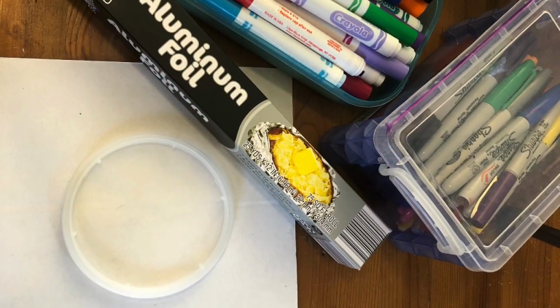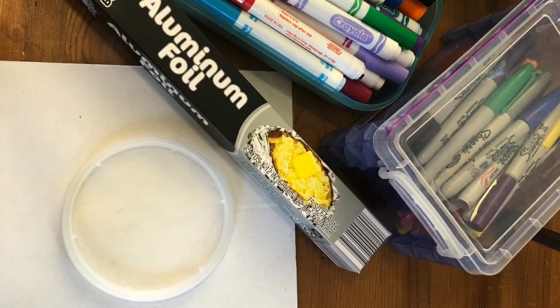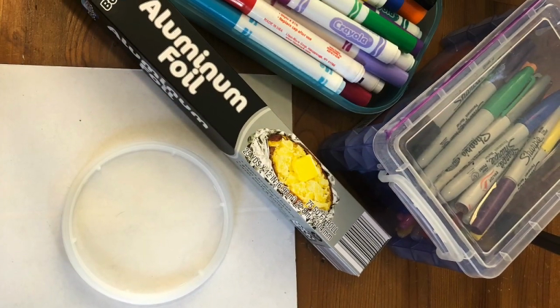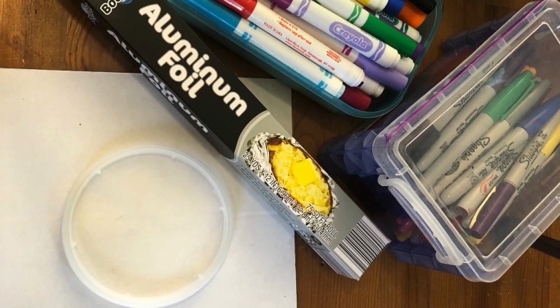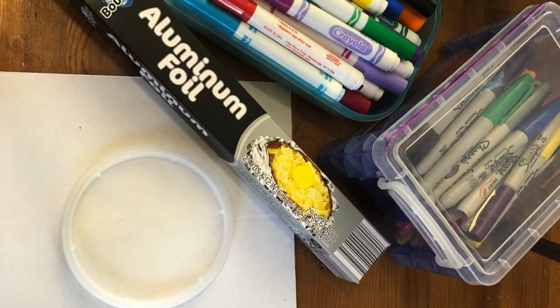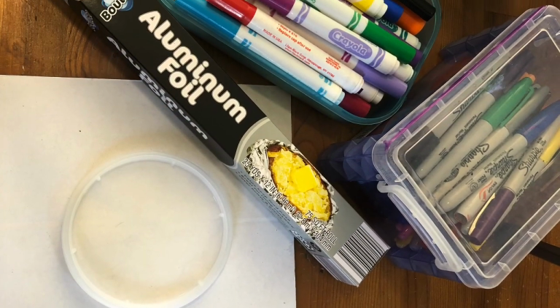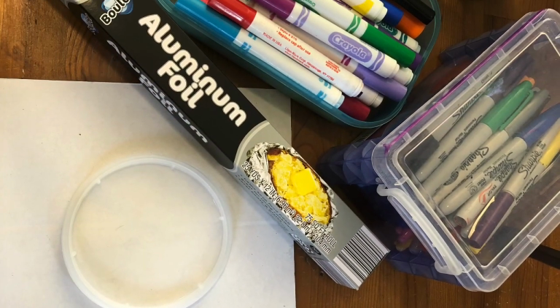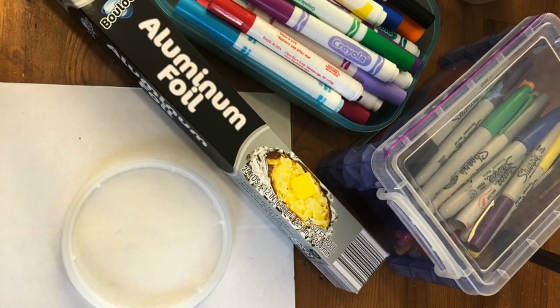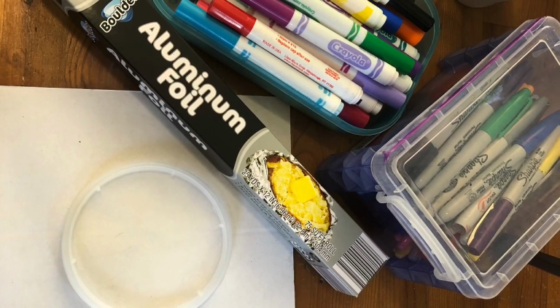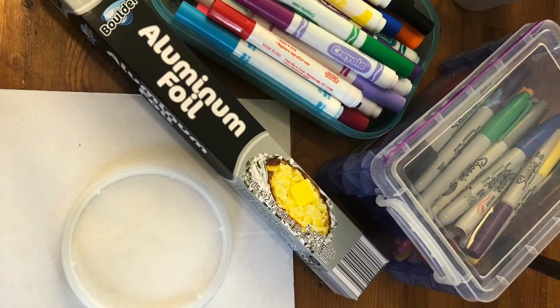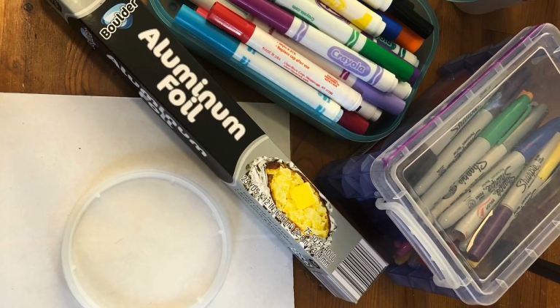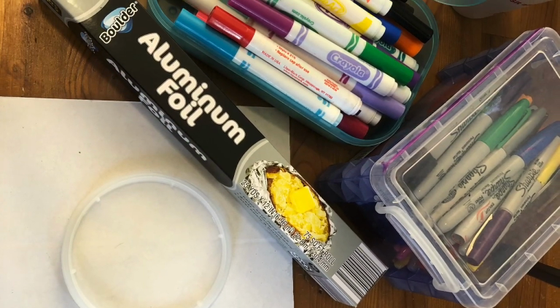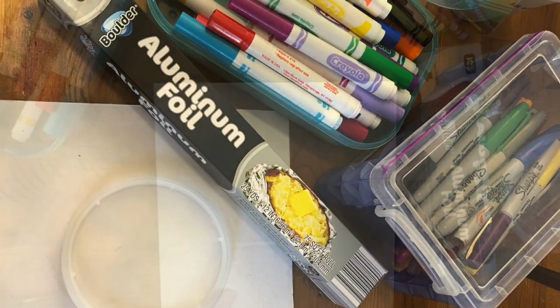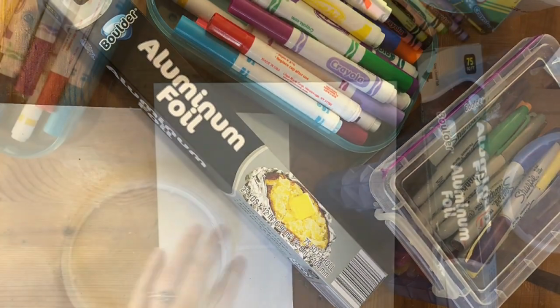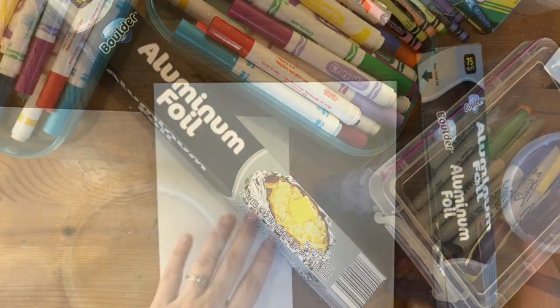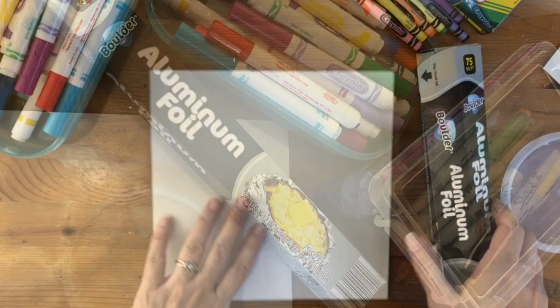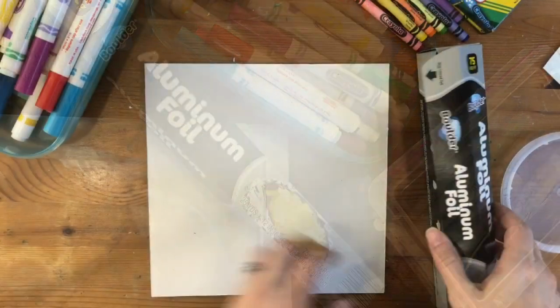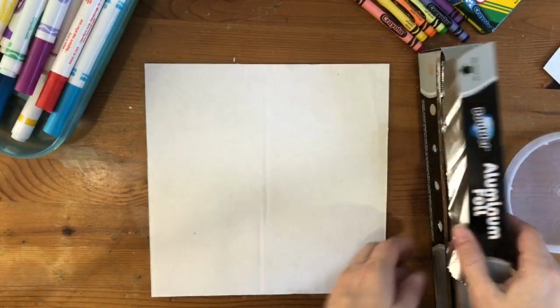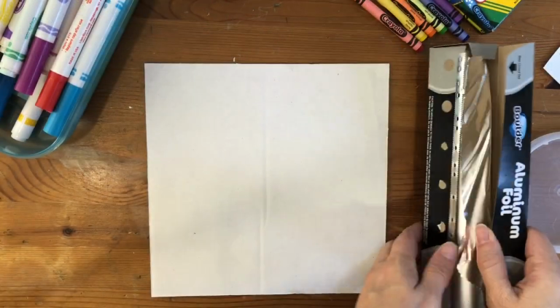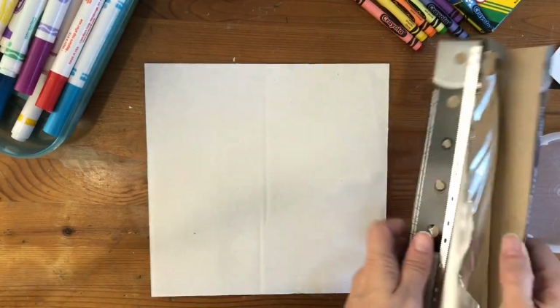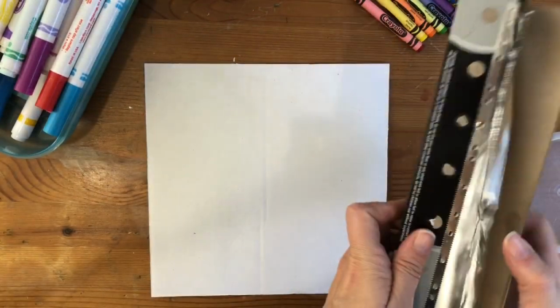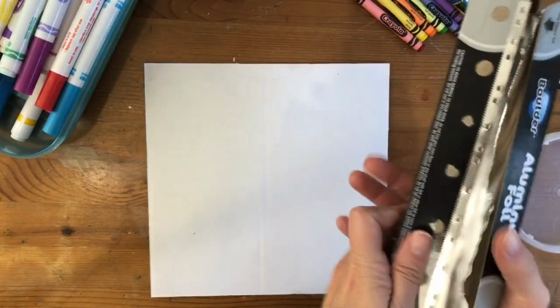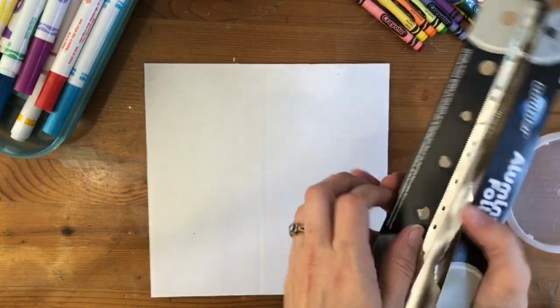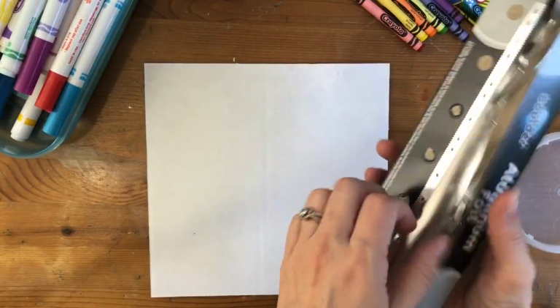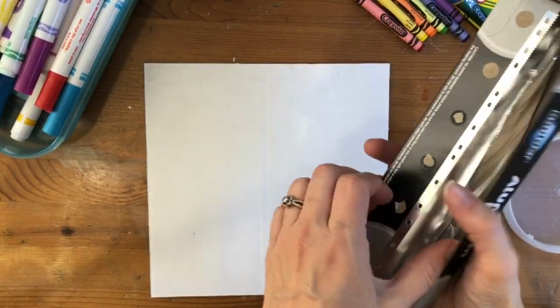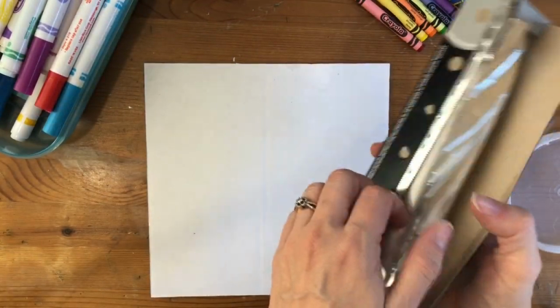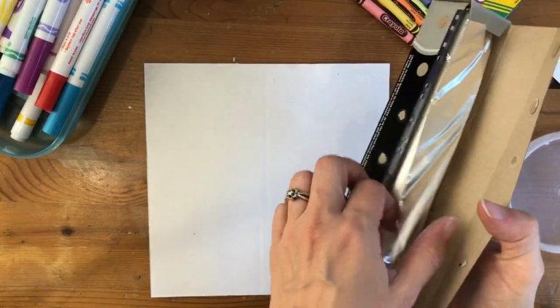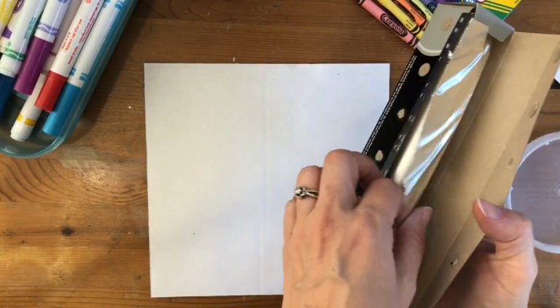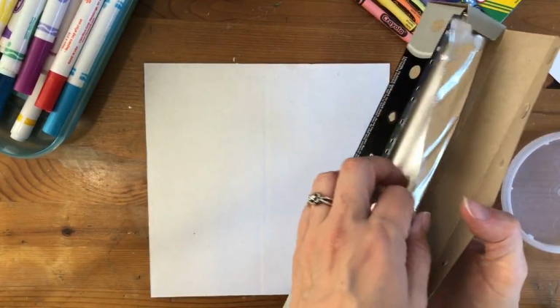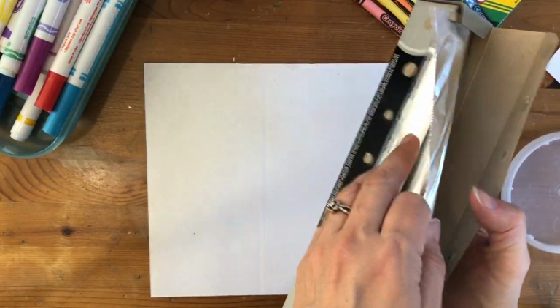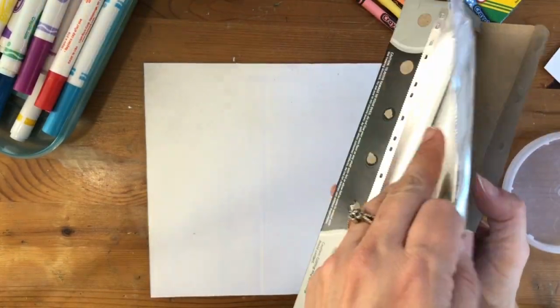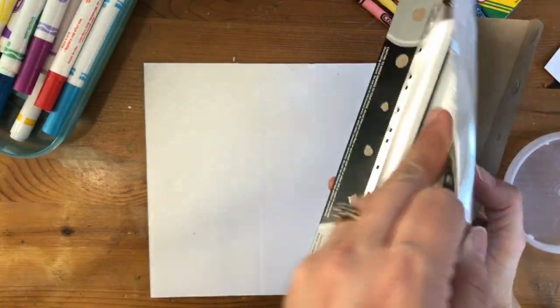You will need foil, markers, colorful Sharpies, and a piece of cardboard.